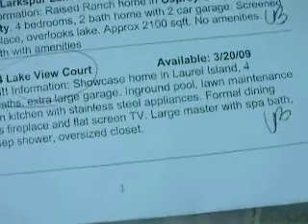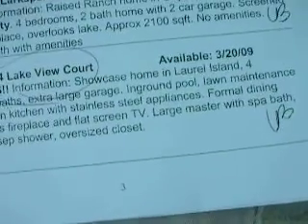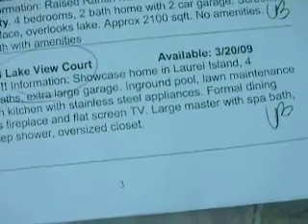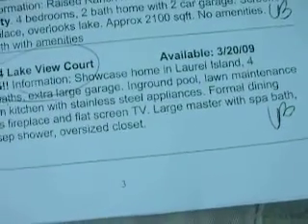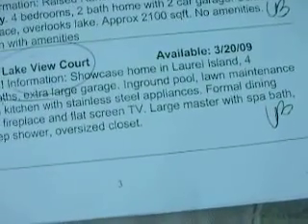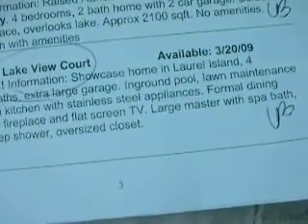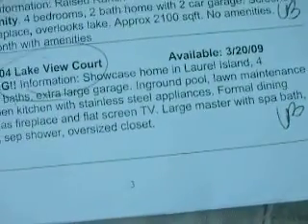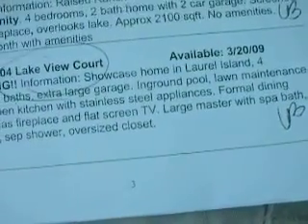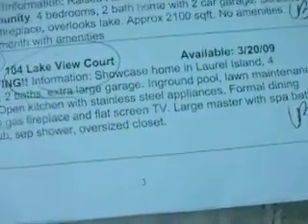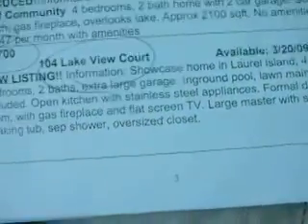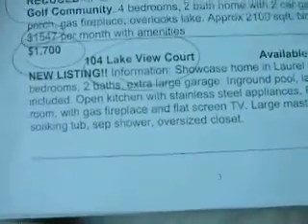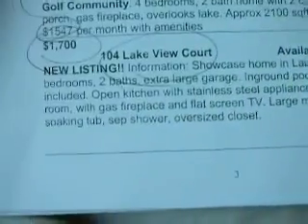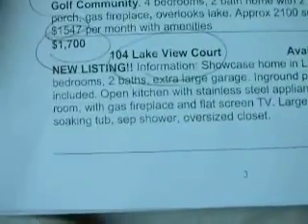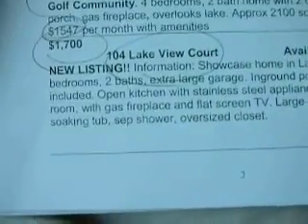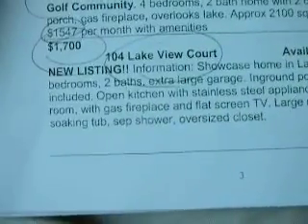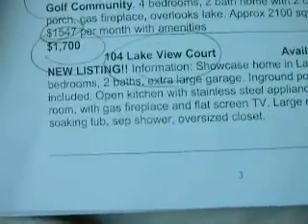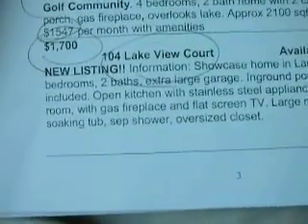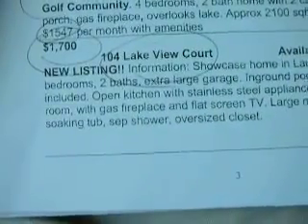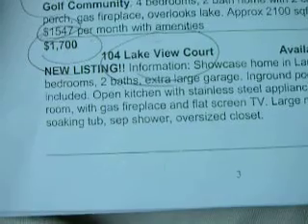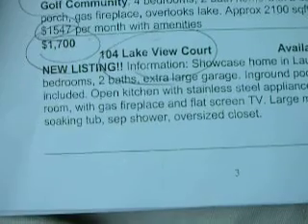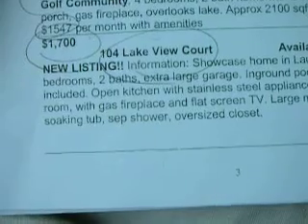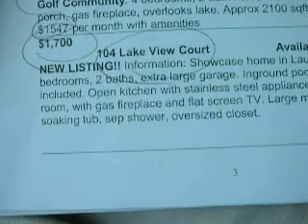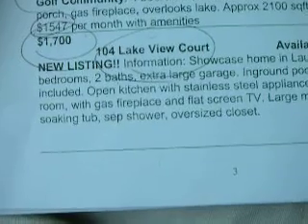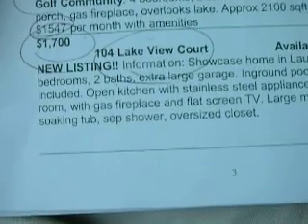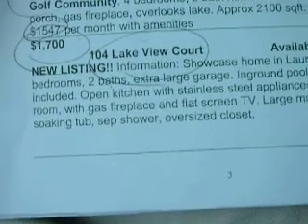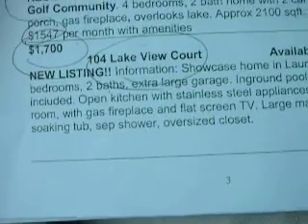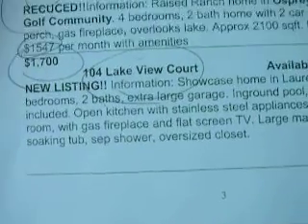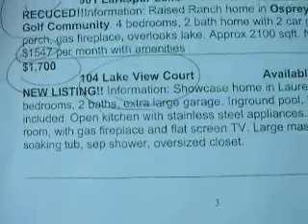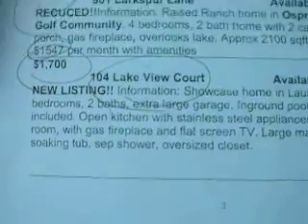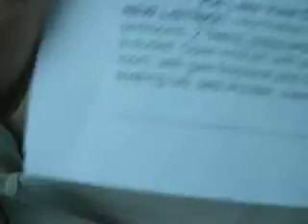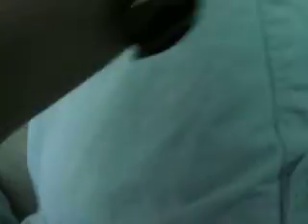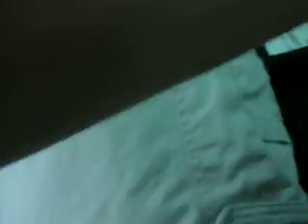Large master with spa bath, soaking tub, separate shower, and oversized closet.